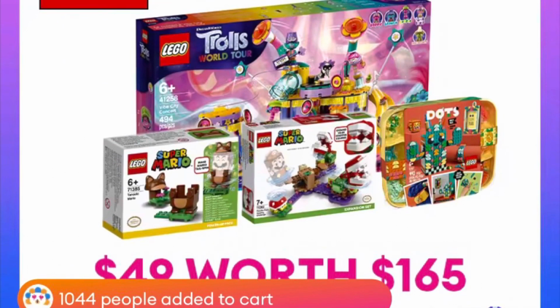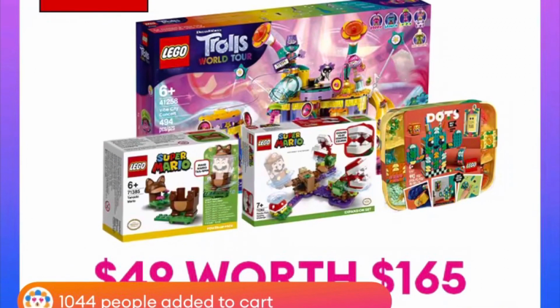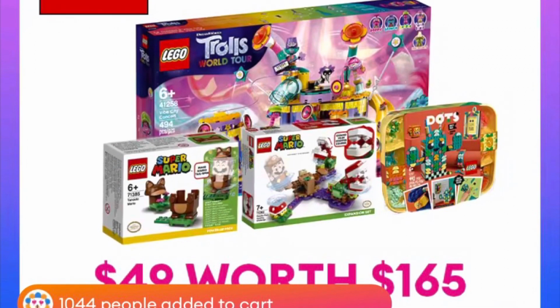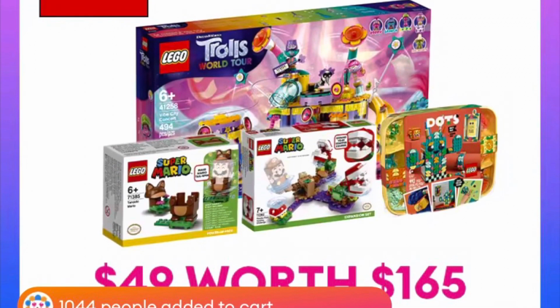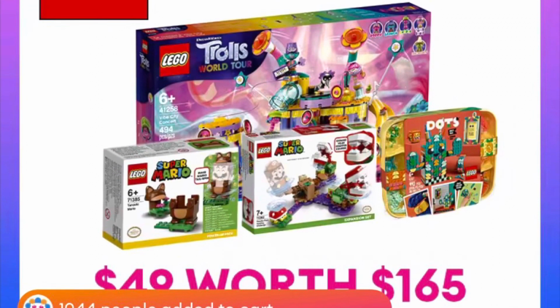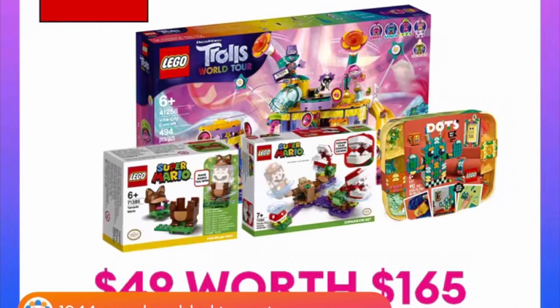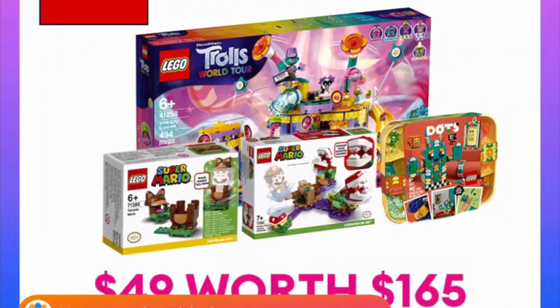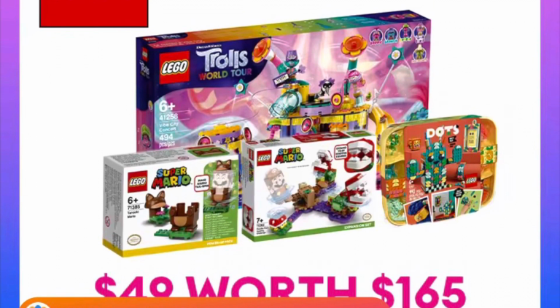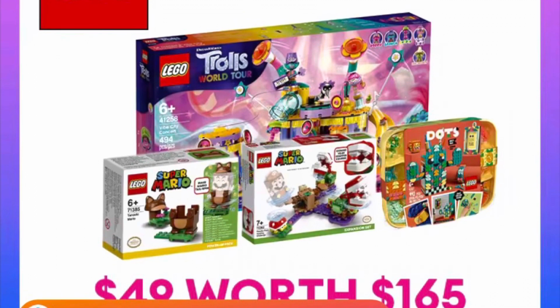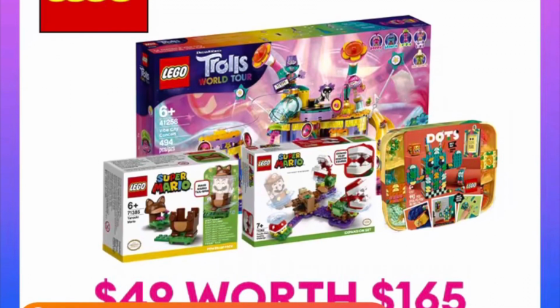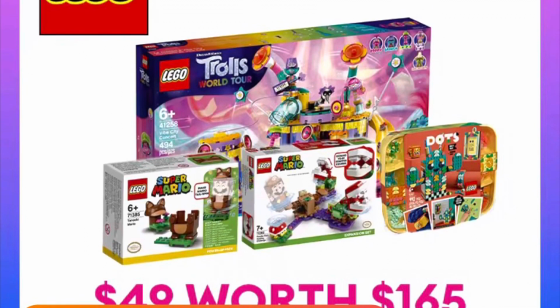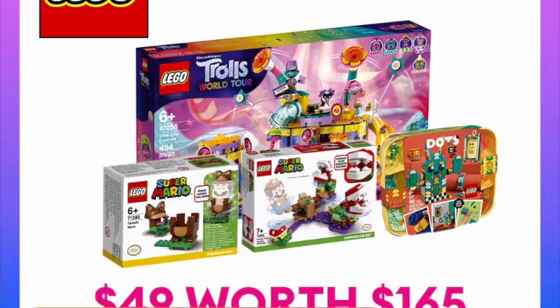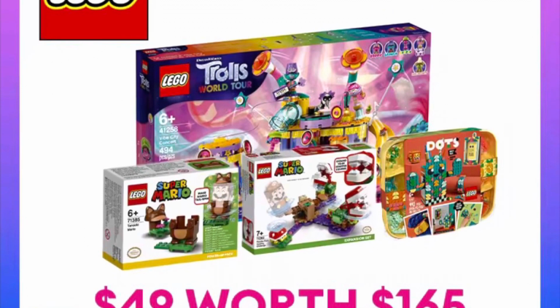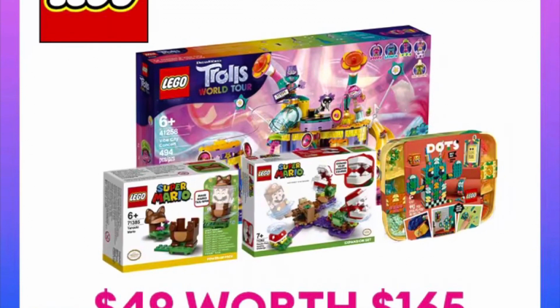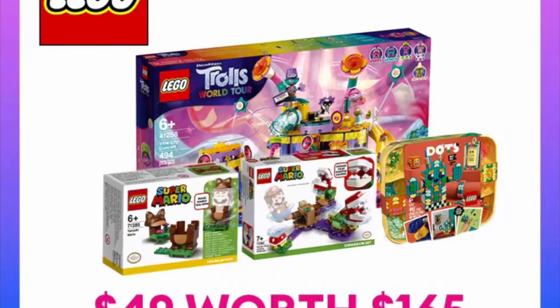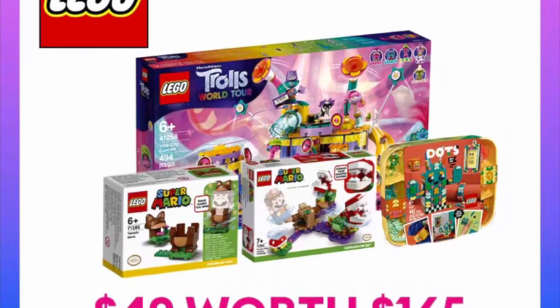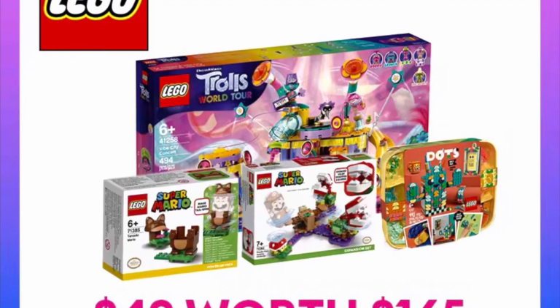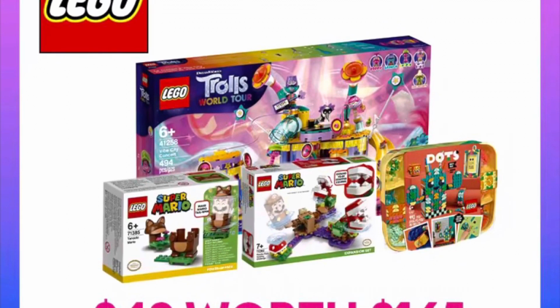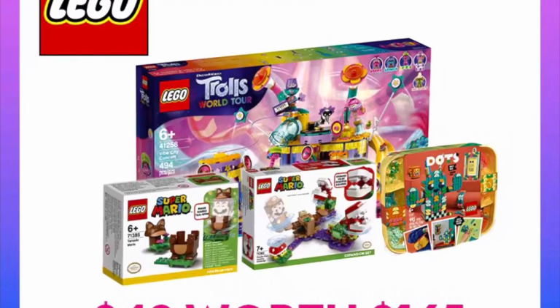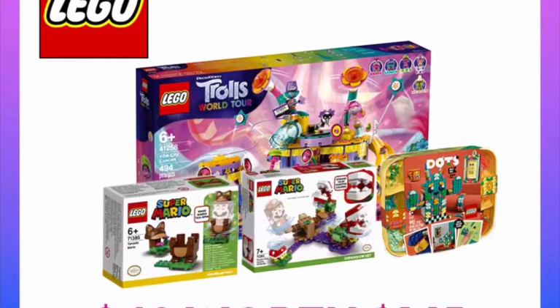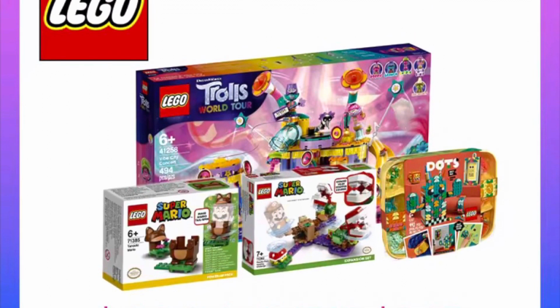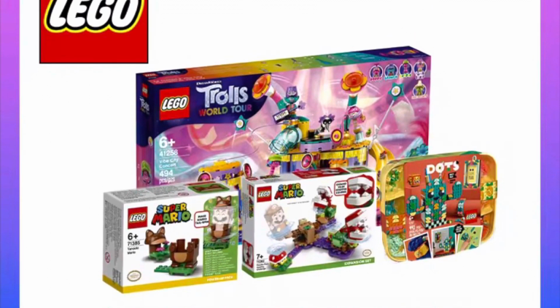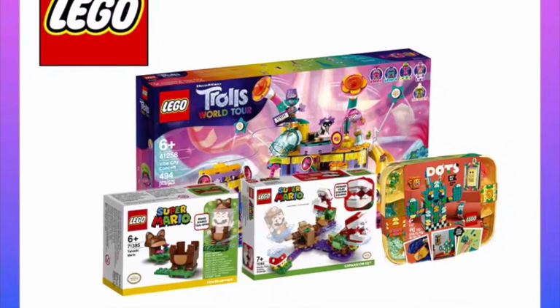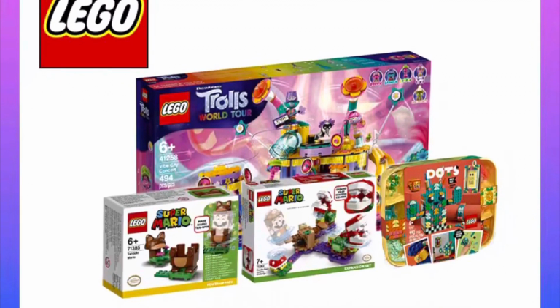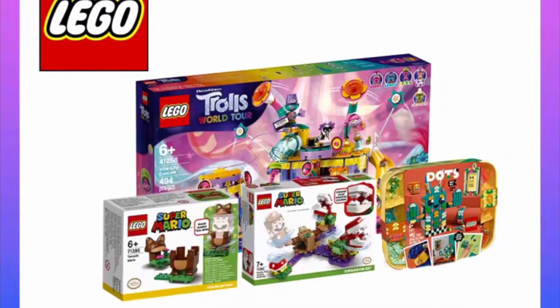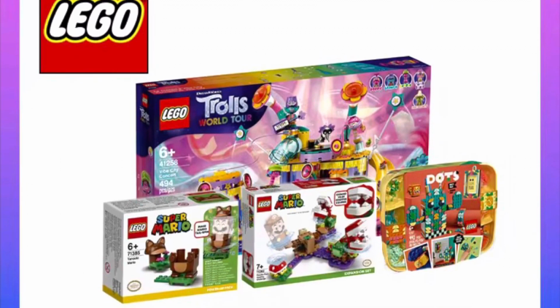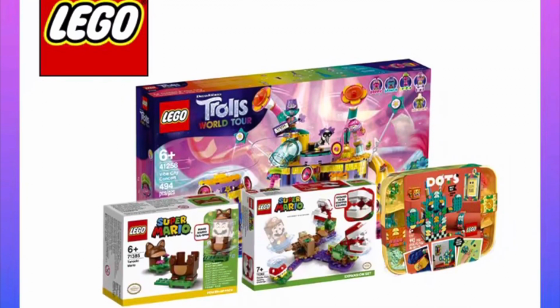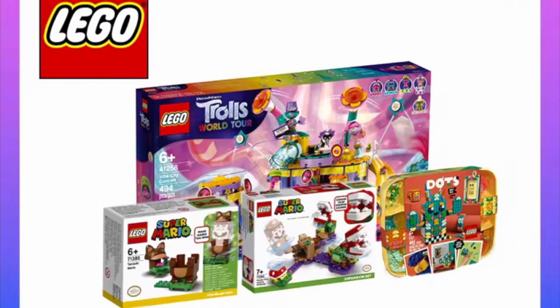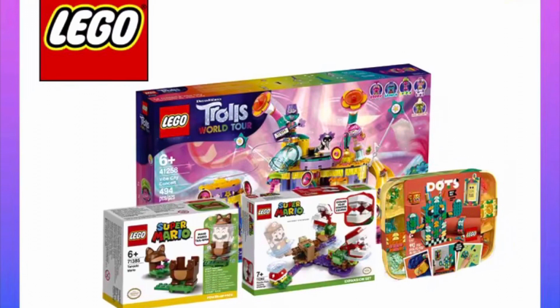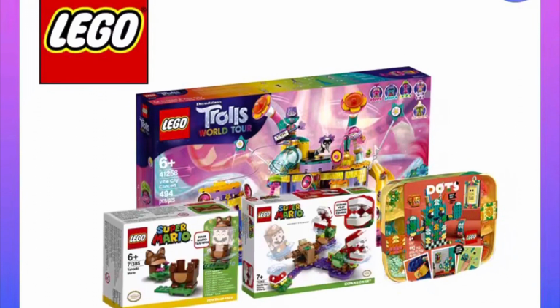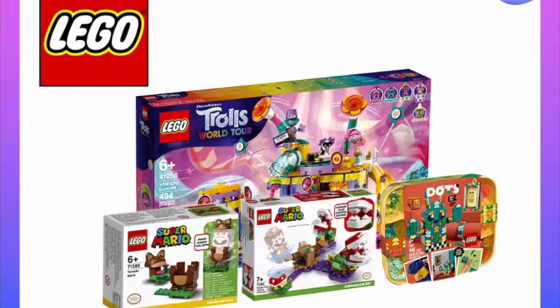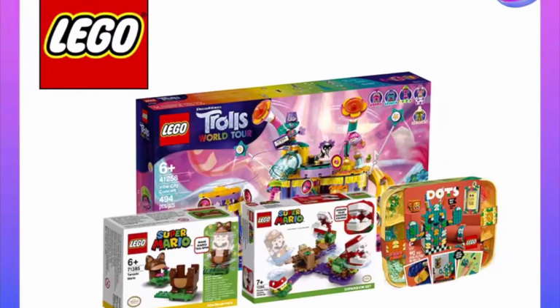The third box is also $49 and this one is valued at $165. The example they showed here was a Trolls set, Mario, as well as a Dots set.